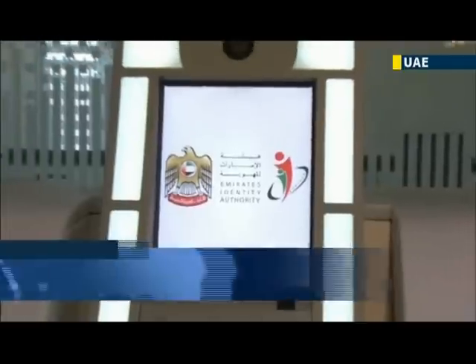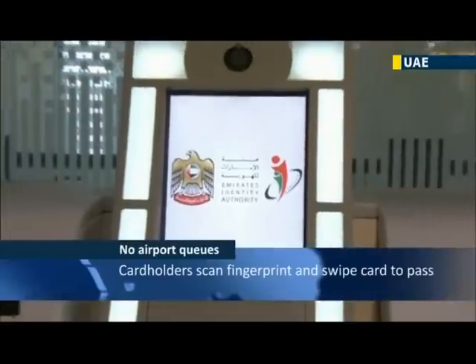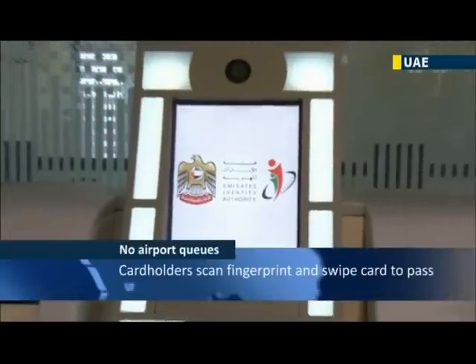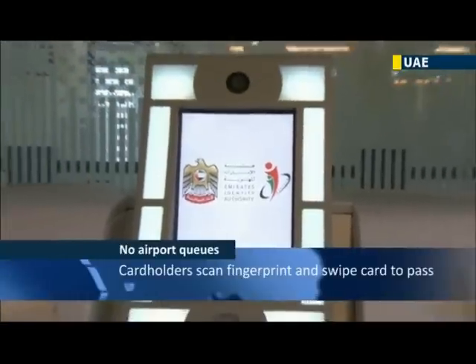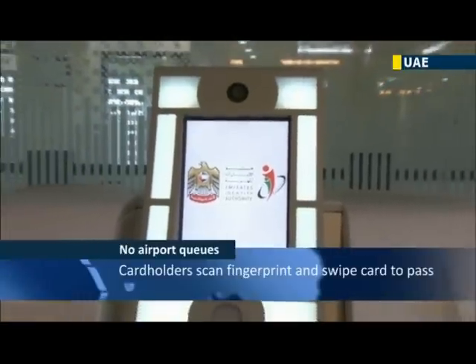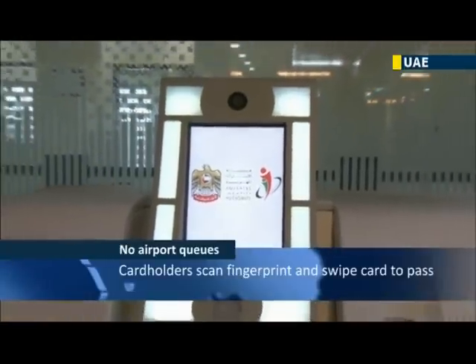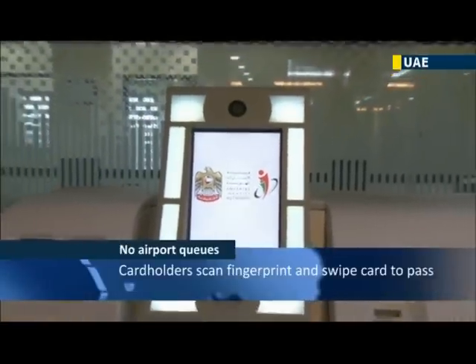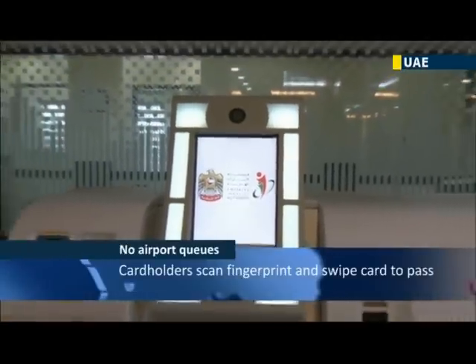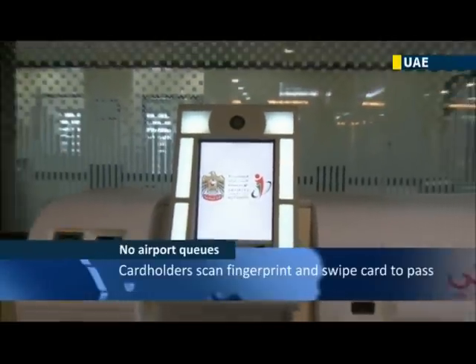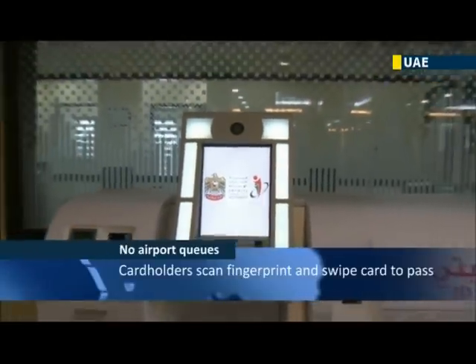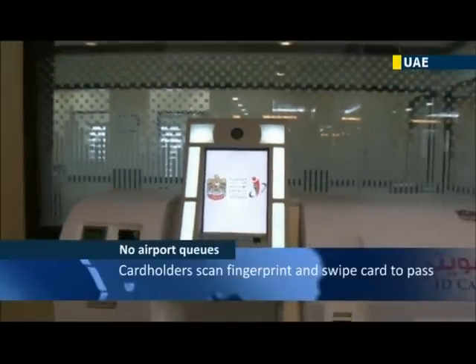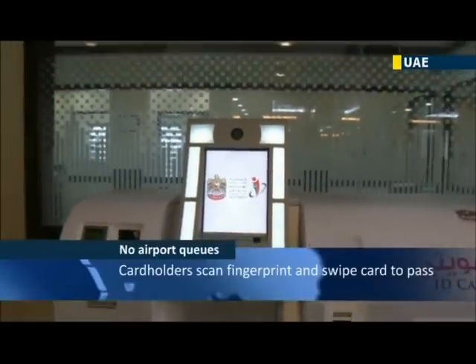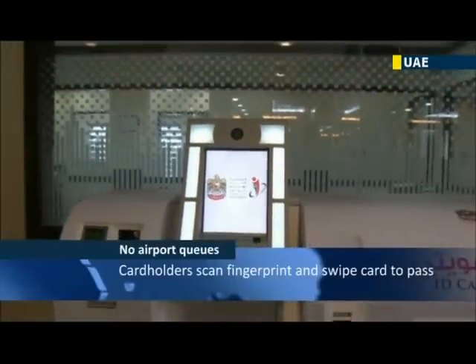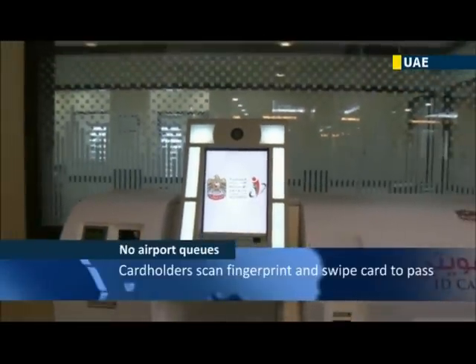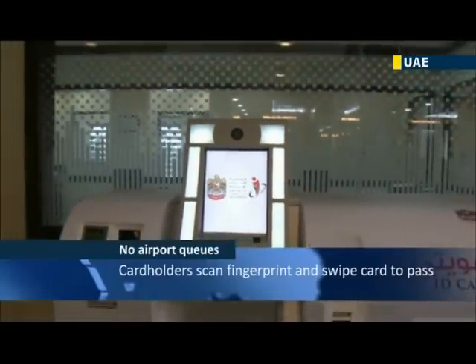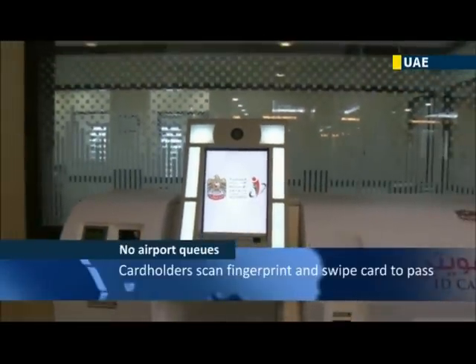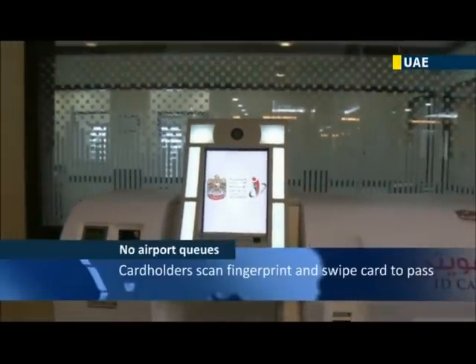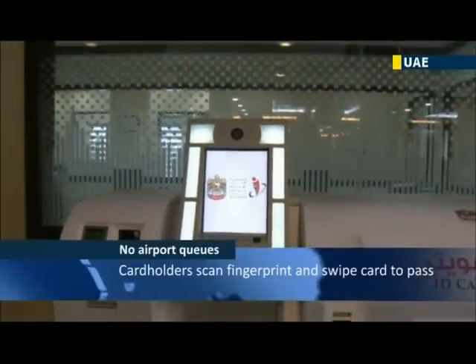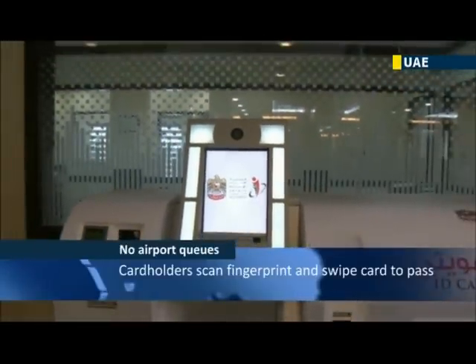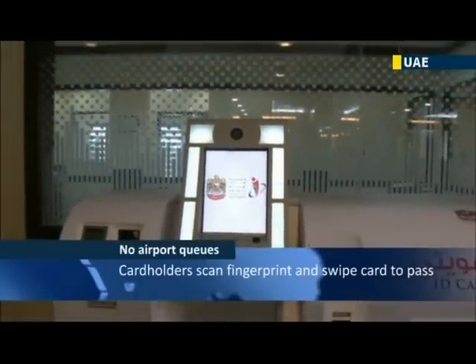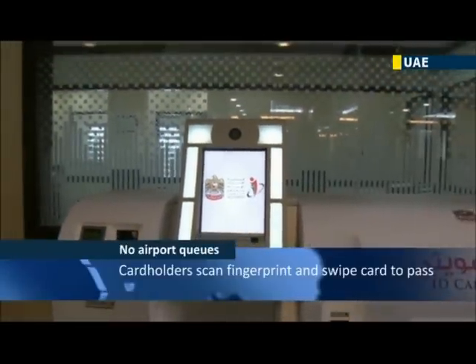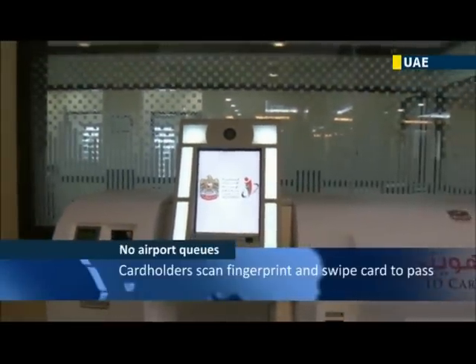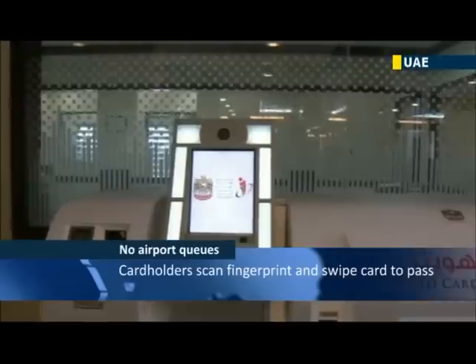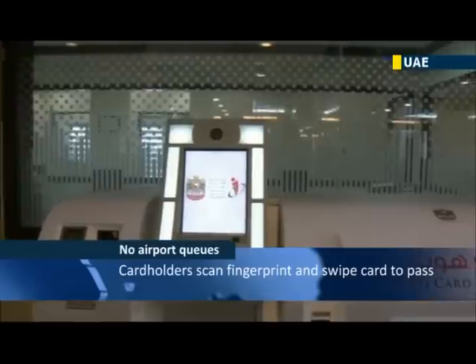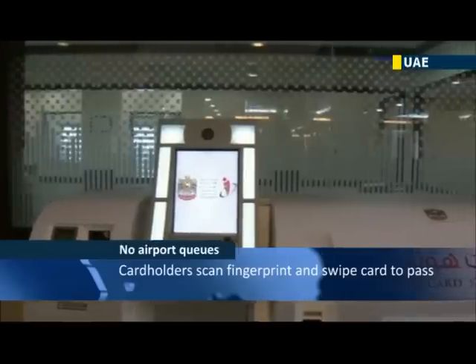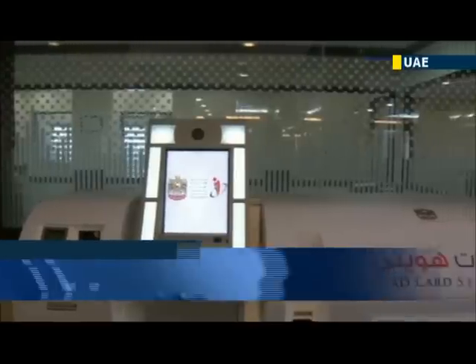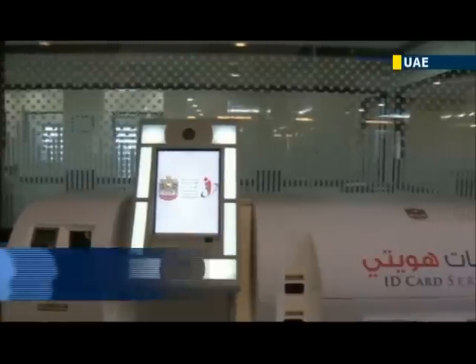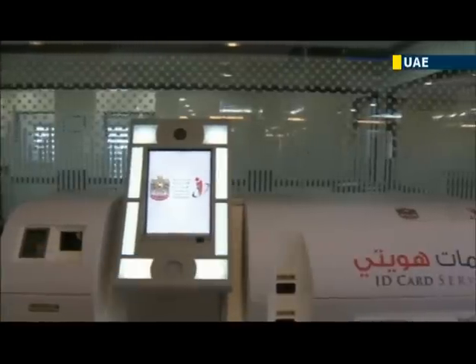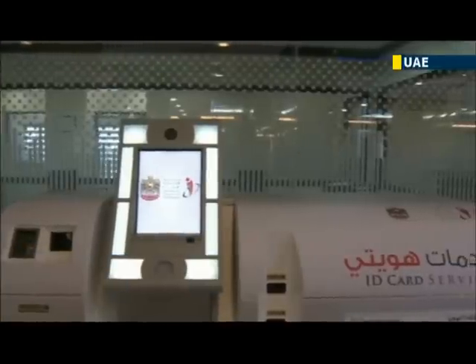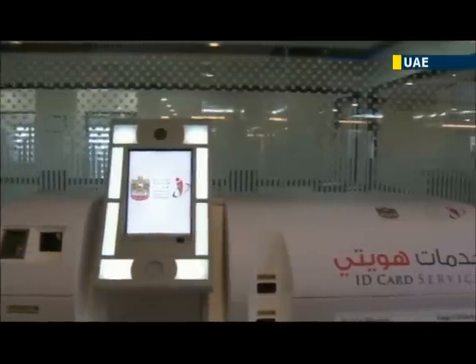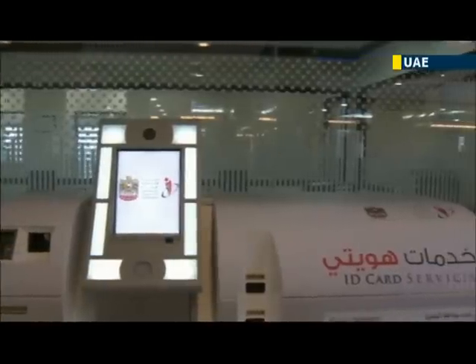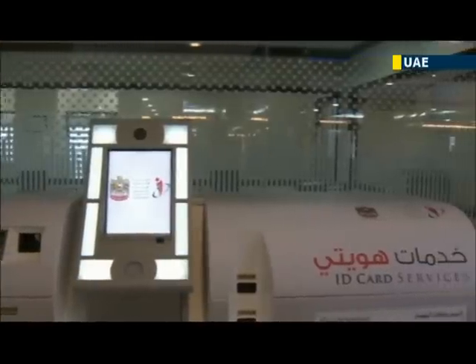The UAE requires its citizens and foreigners with long-term visas to have an ID card, with fines that grow the longer one is without it.